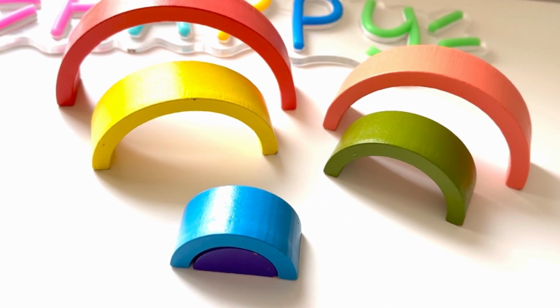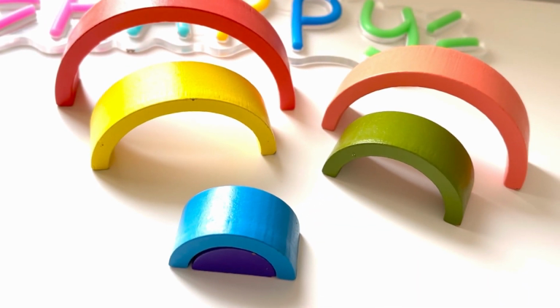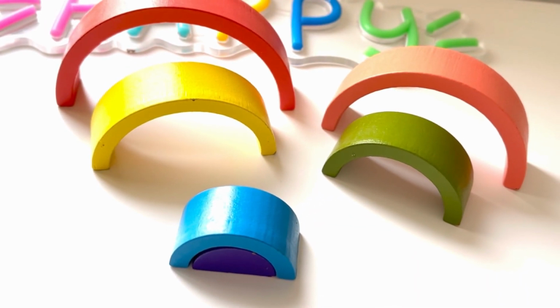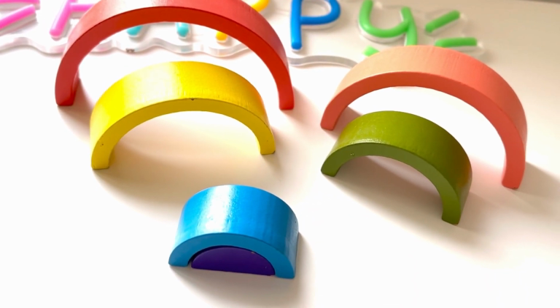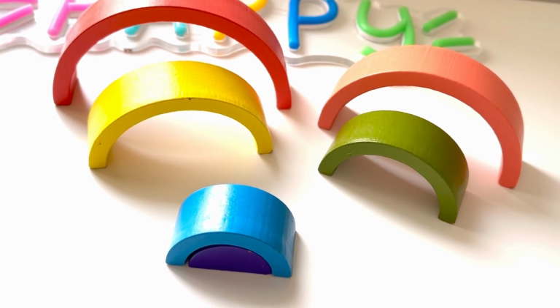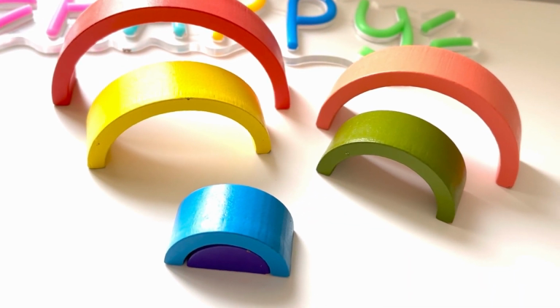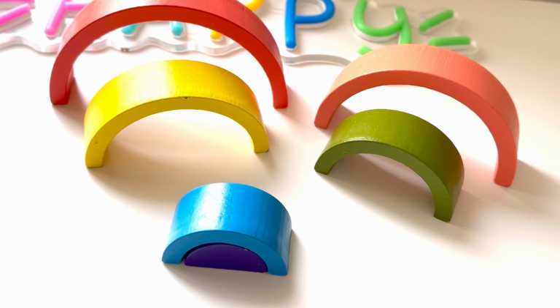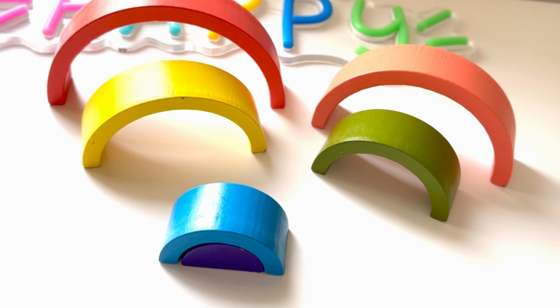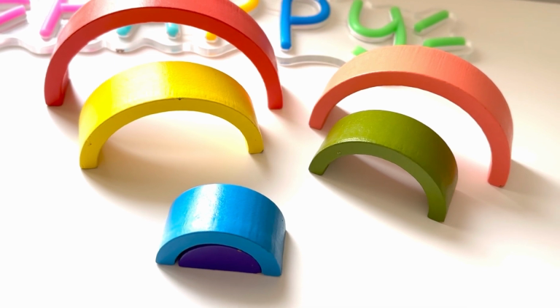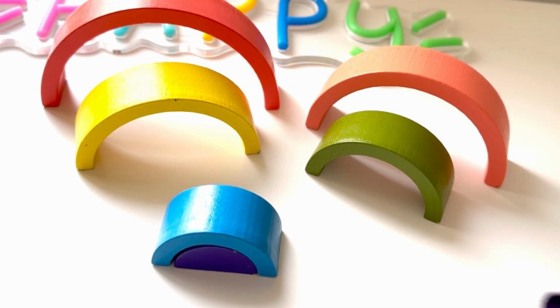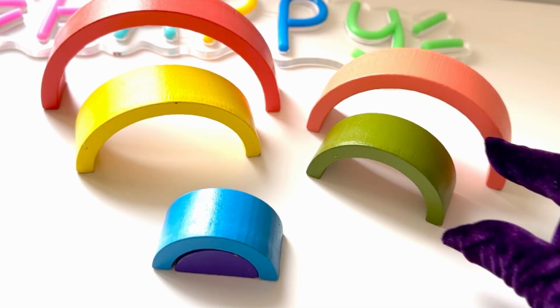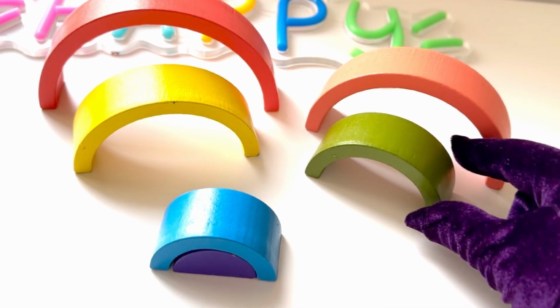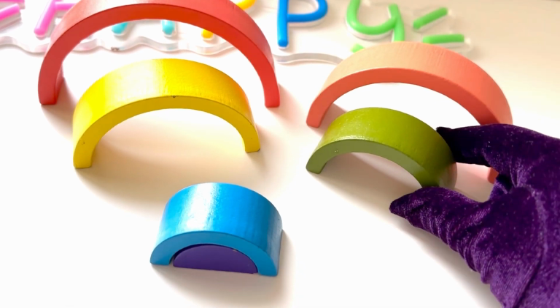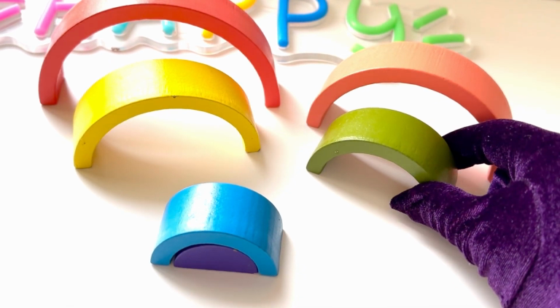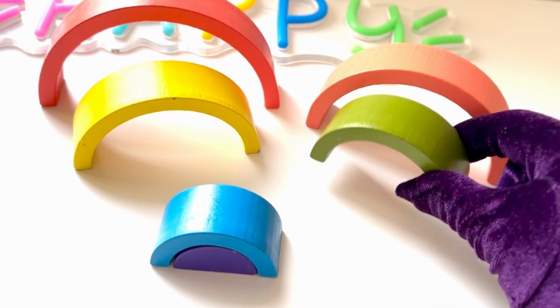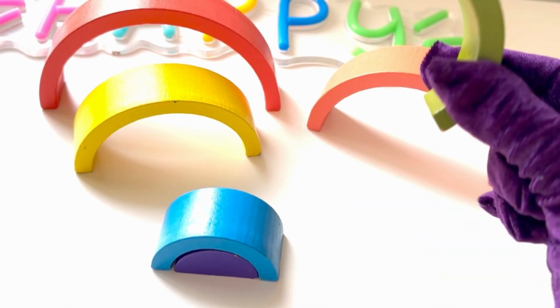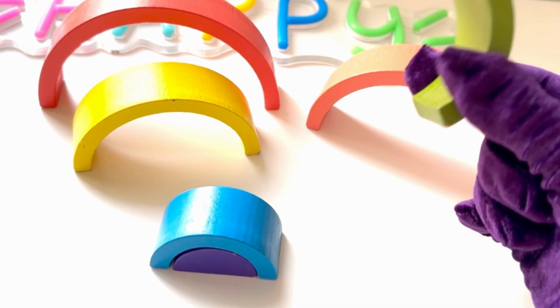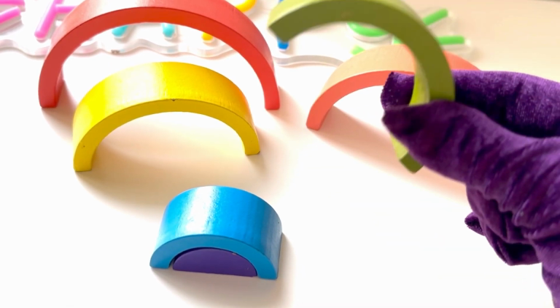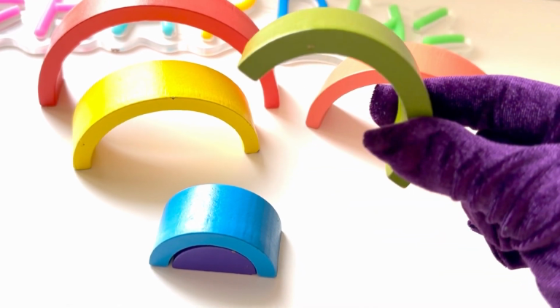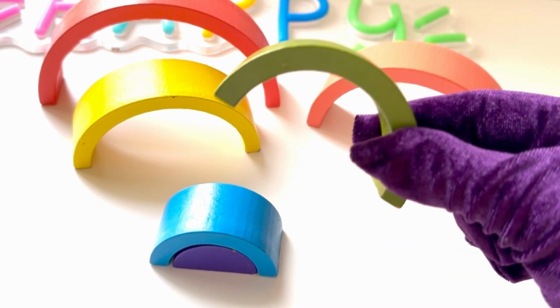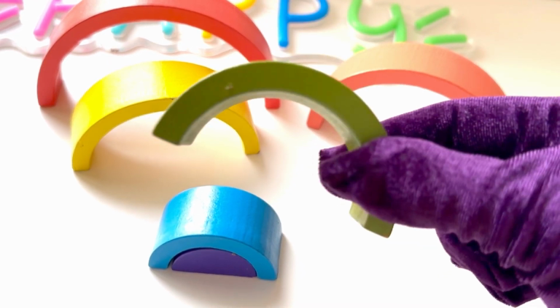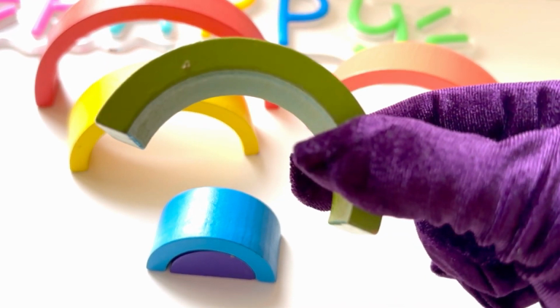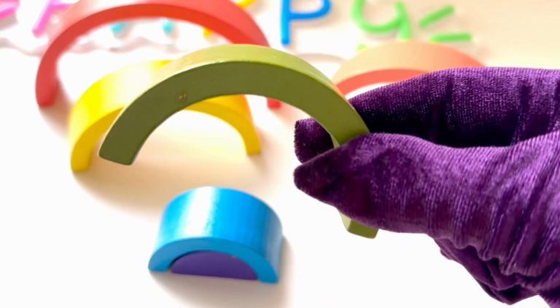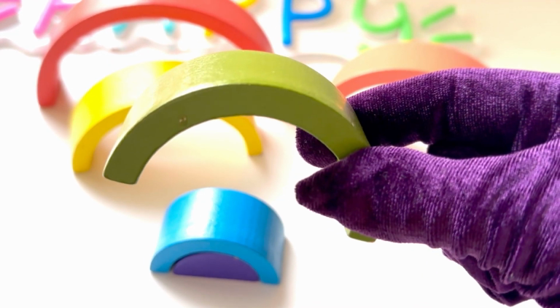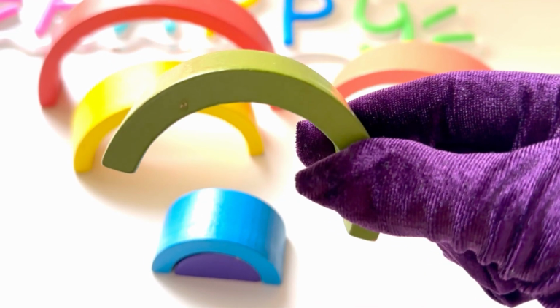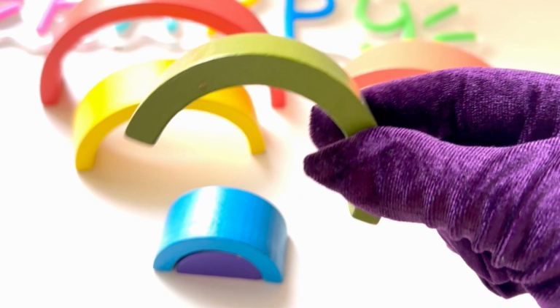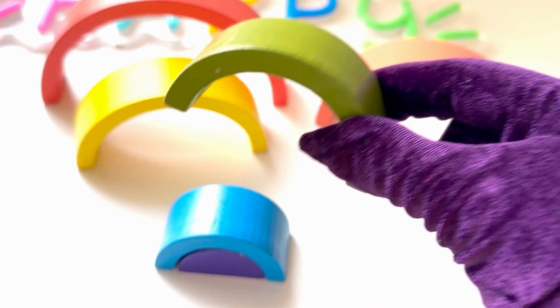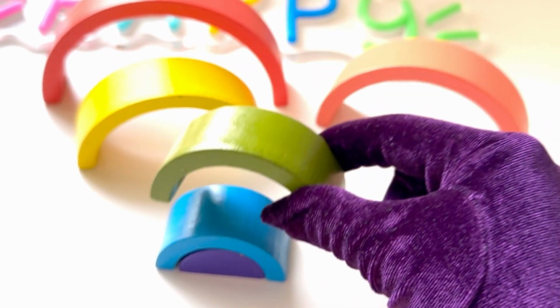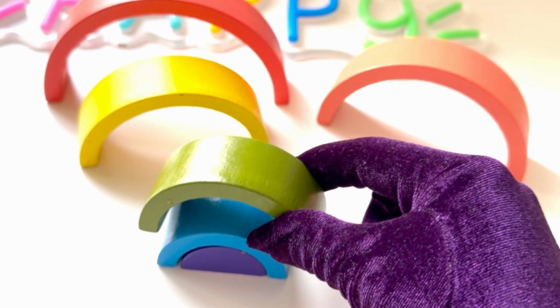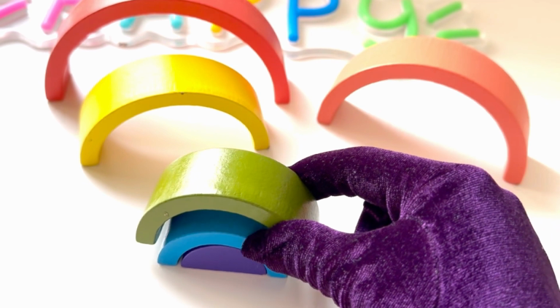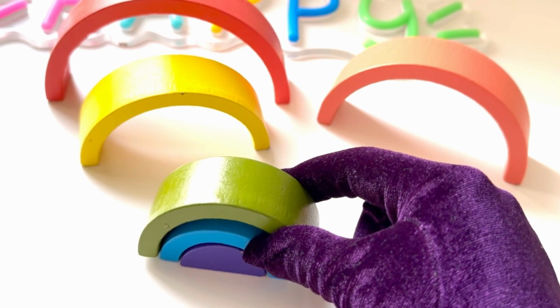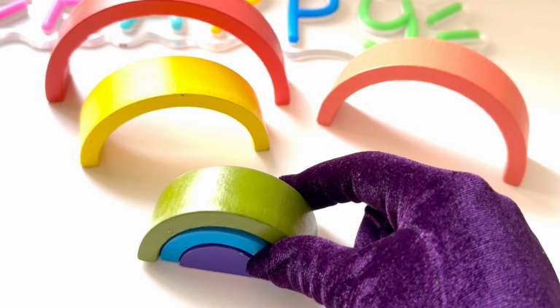Now let's find the green color, just like the grass, and it goes on to next. Well done!